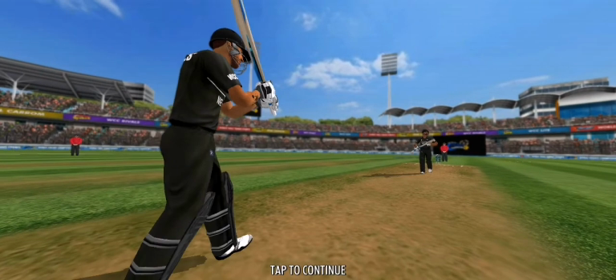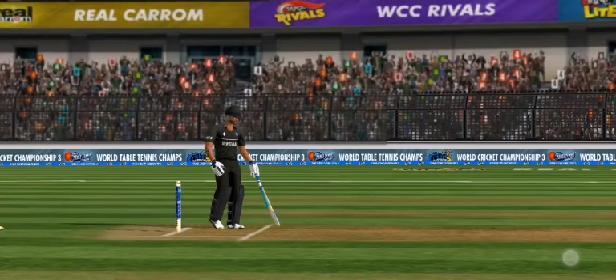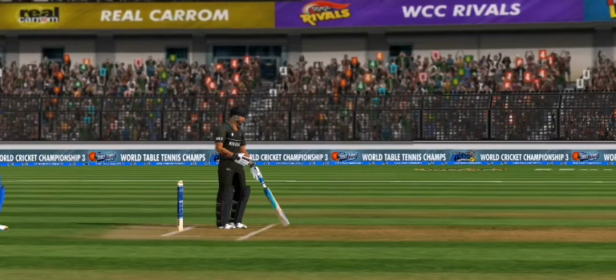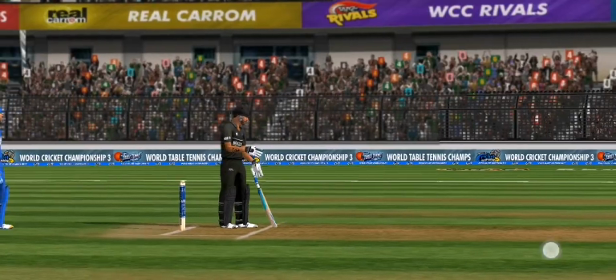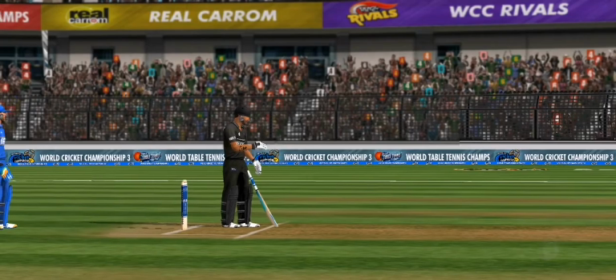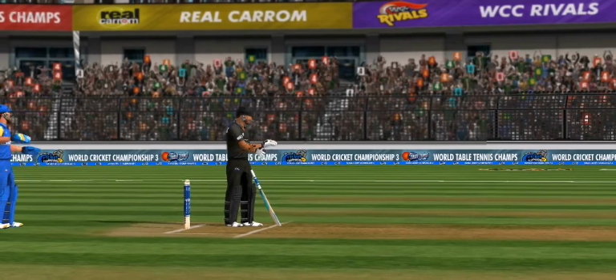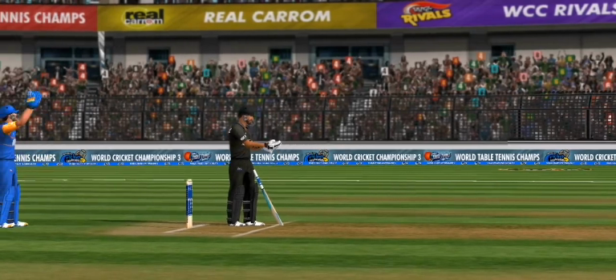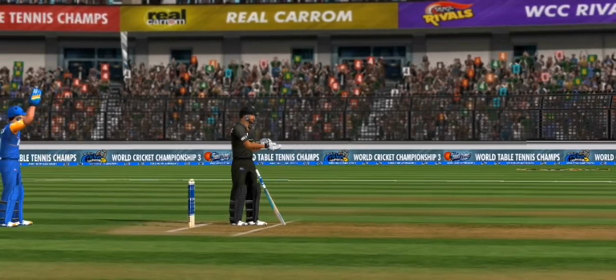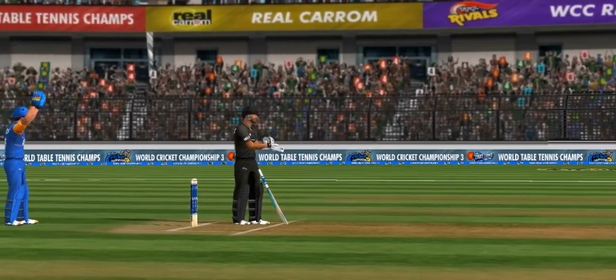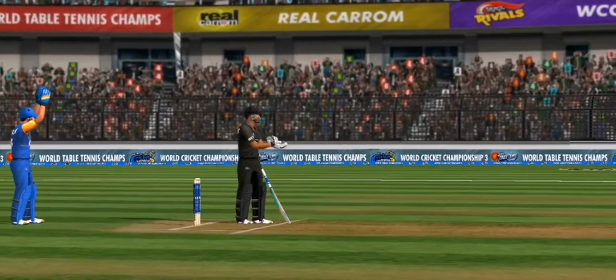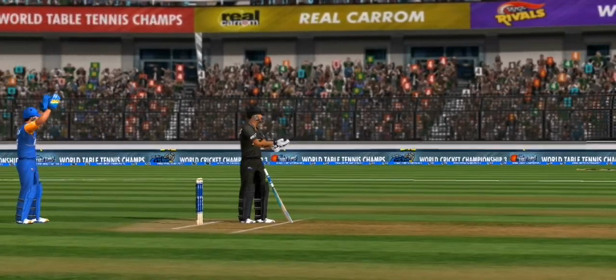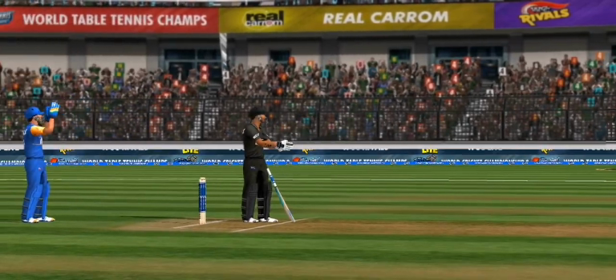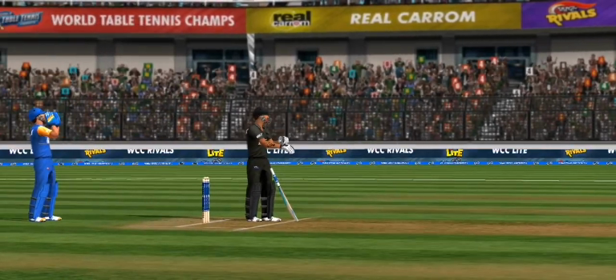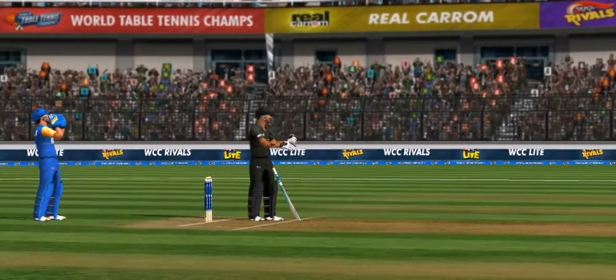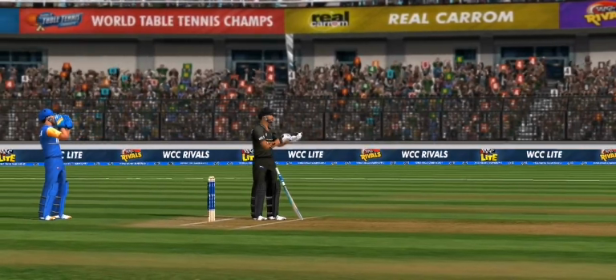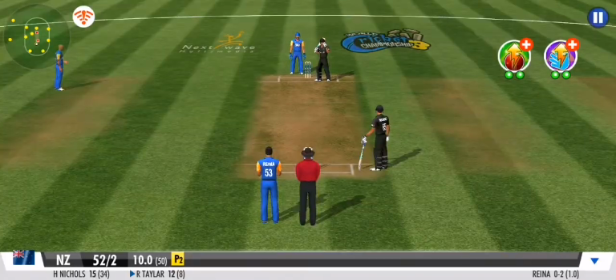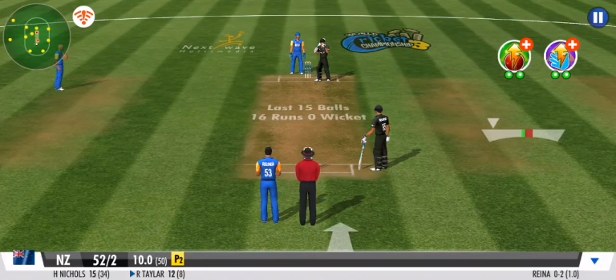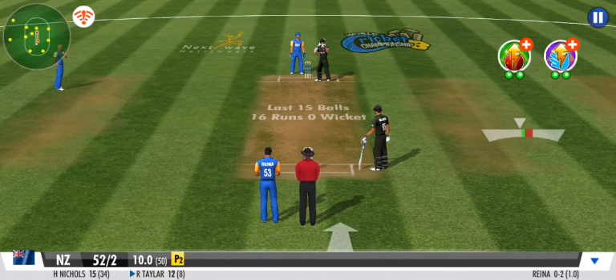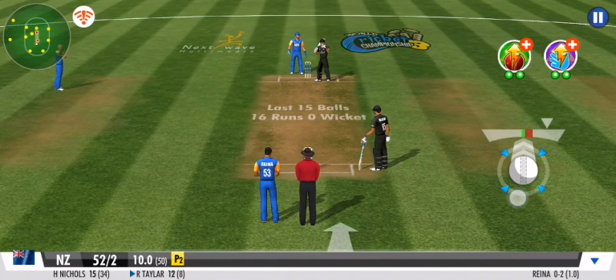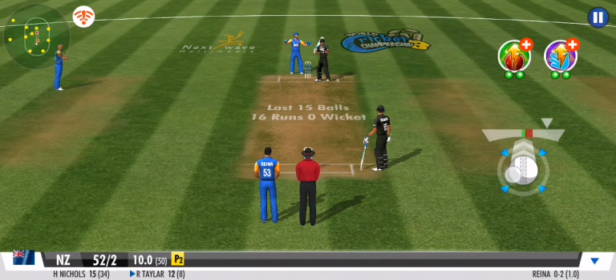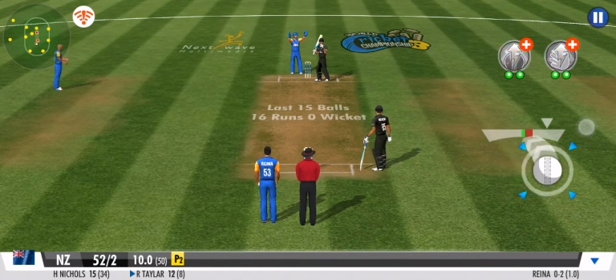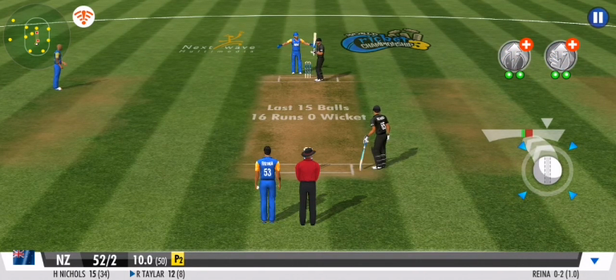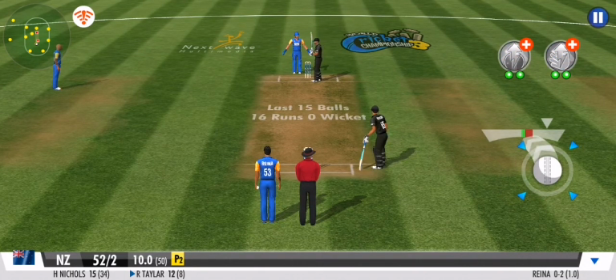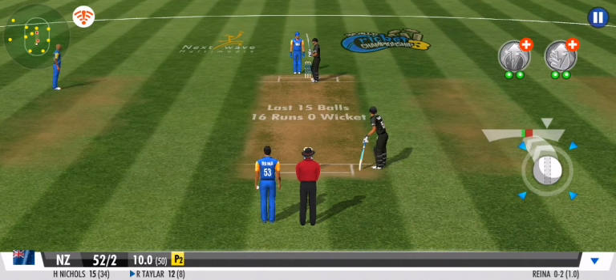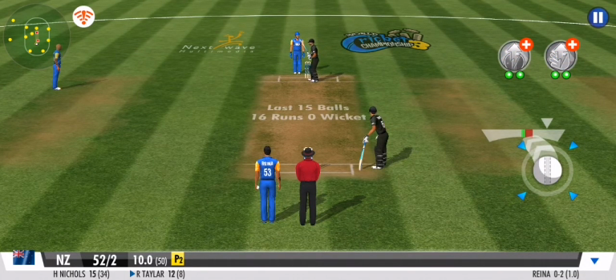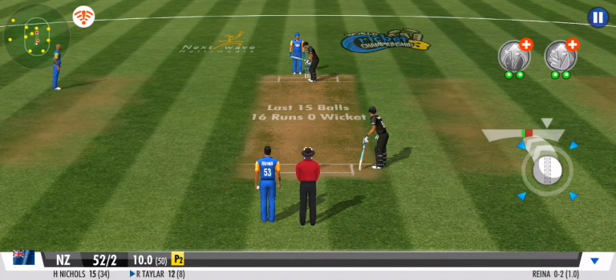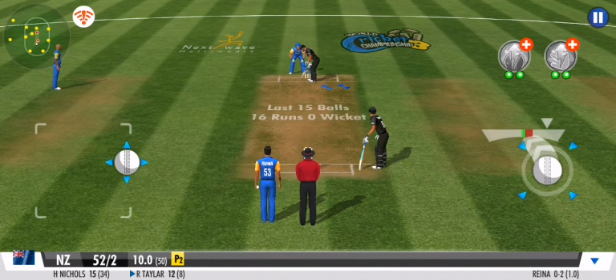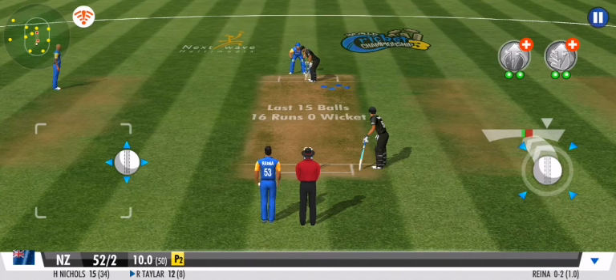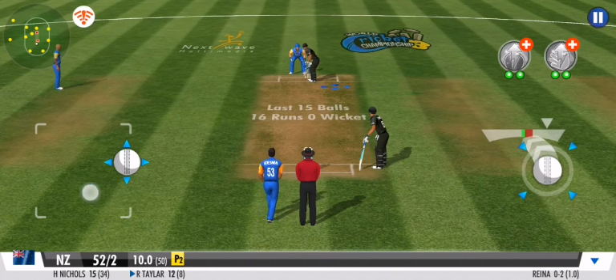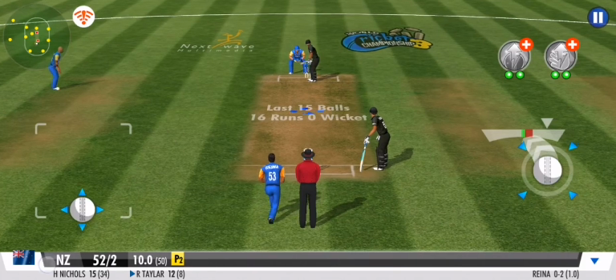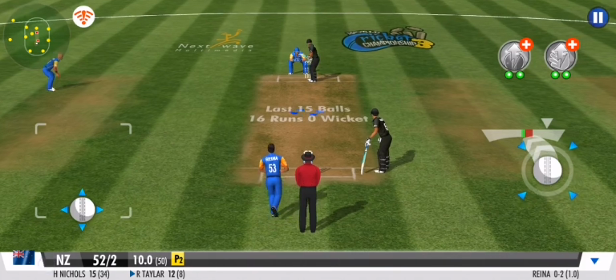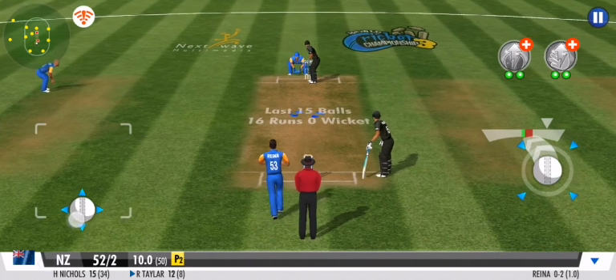As the spinner steps in, it's a non-stop offside assault. Going to be much harder to convert those boundaries with the outfield getting covered.